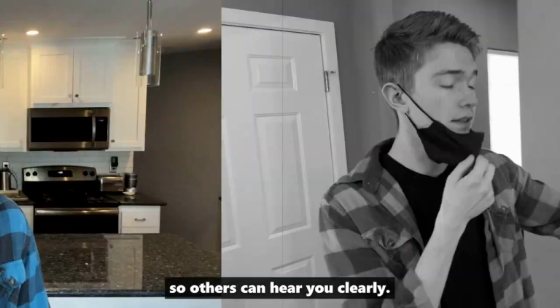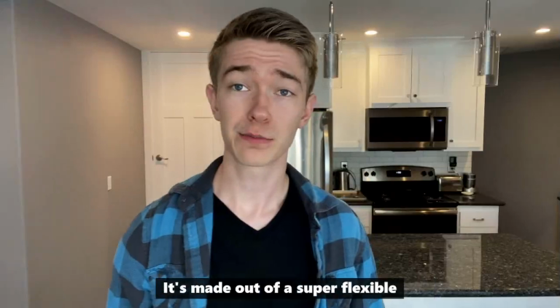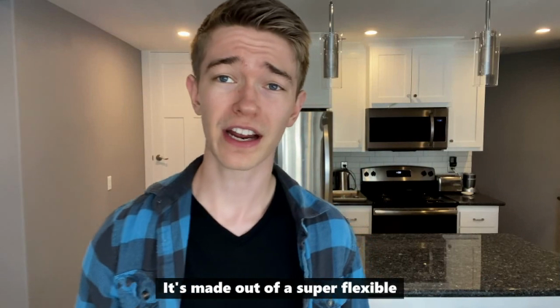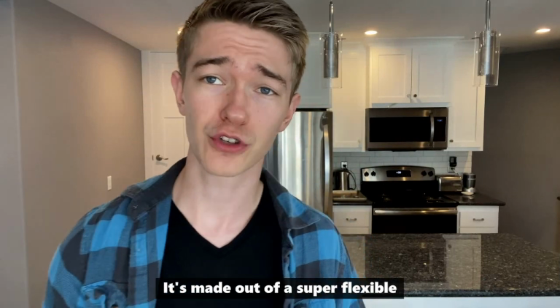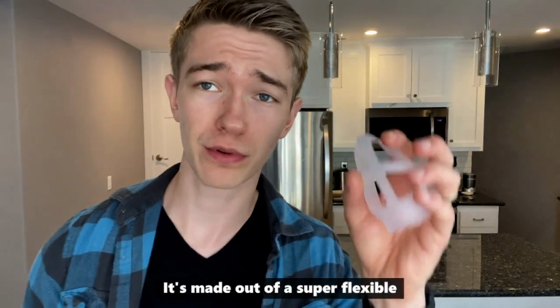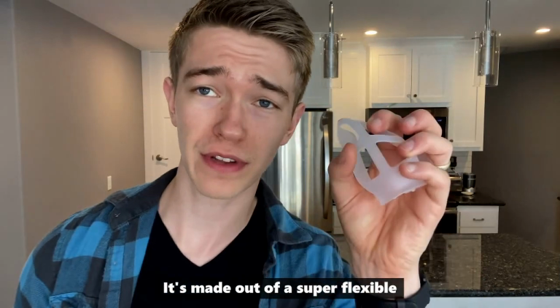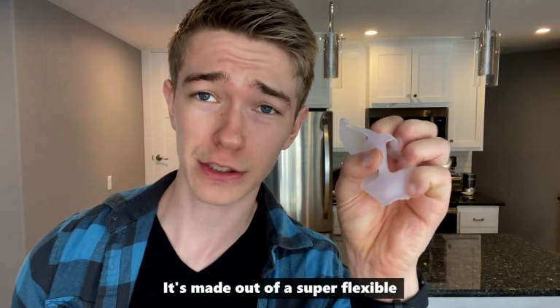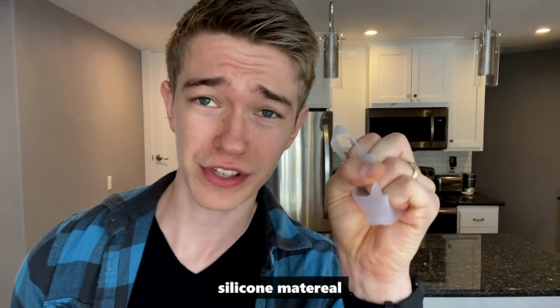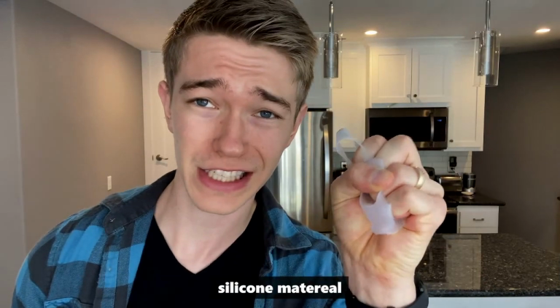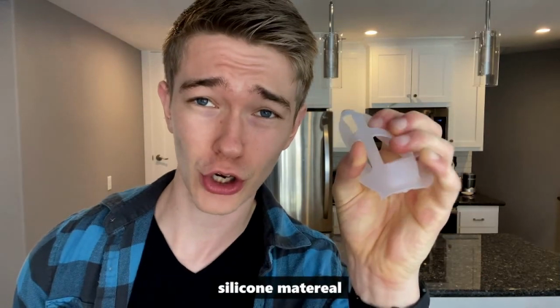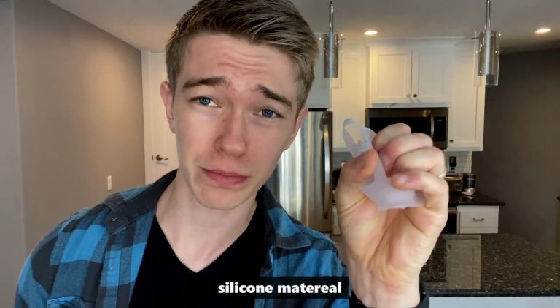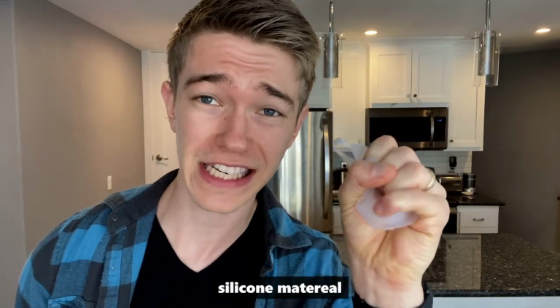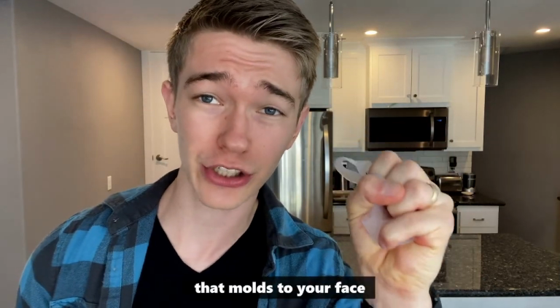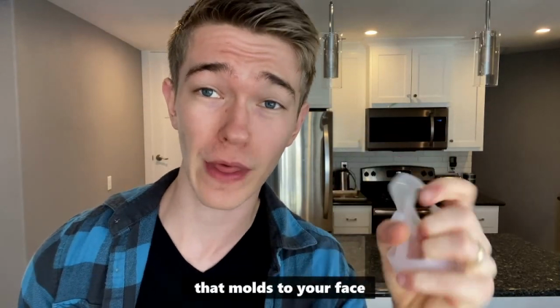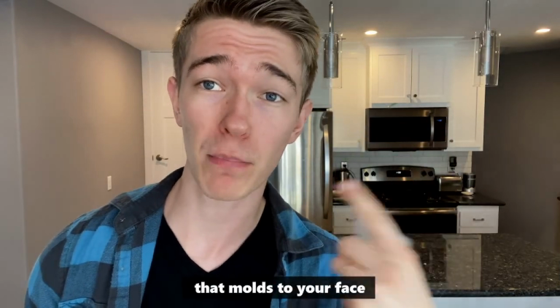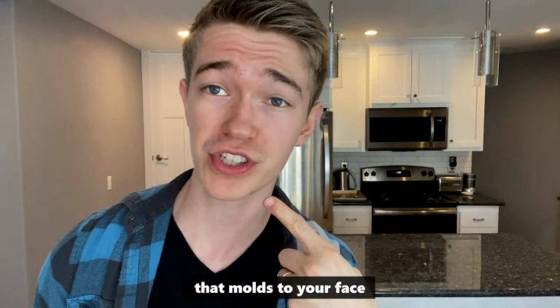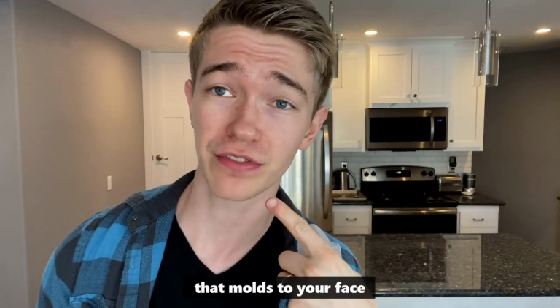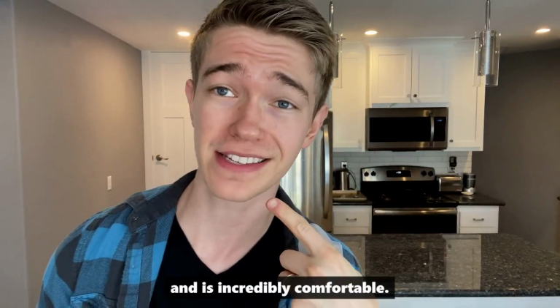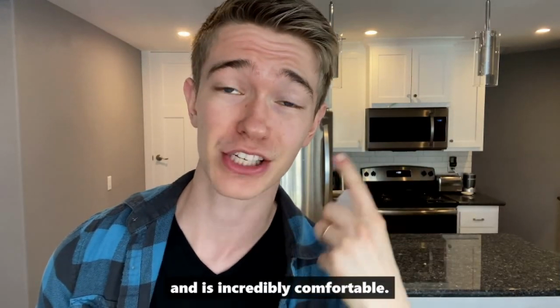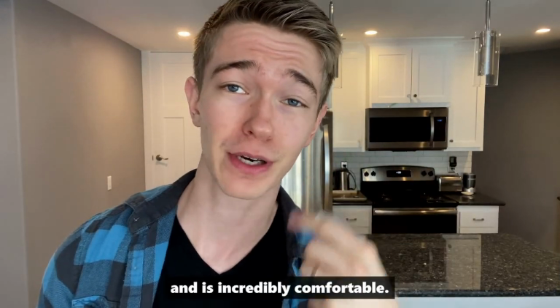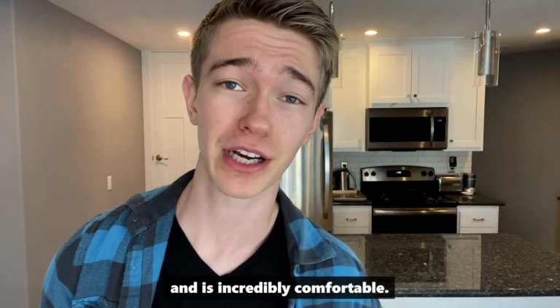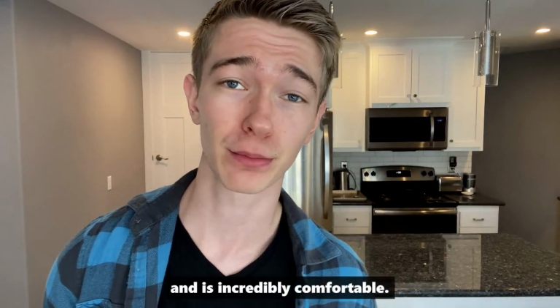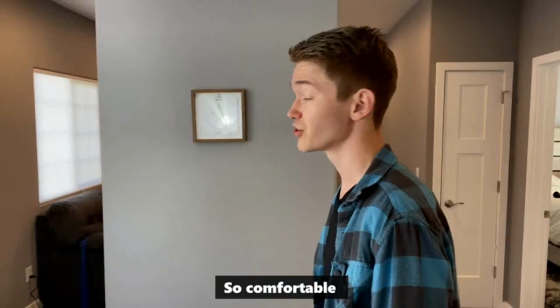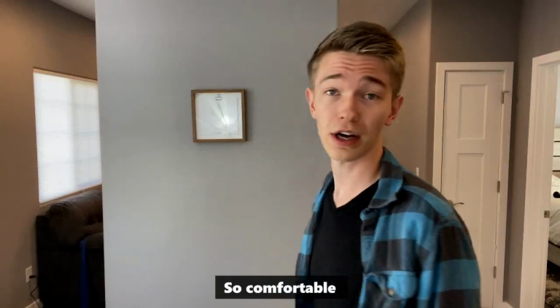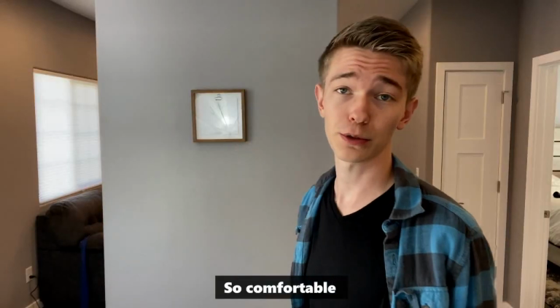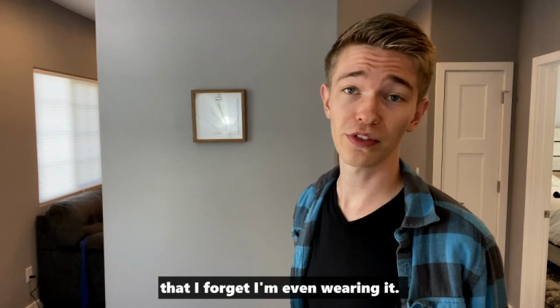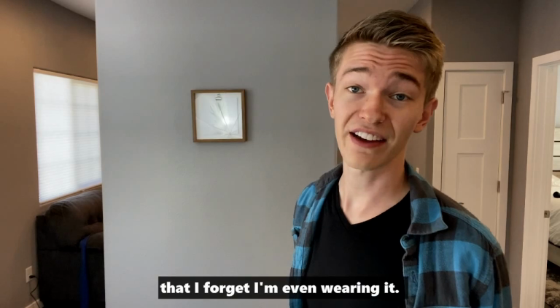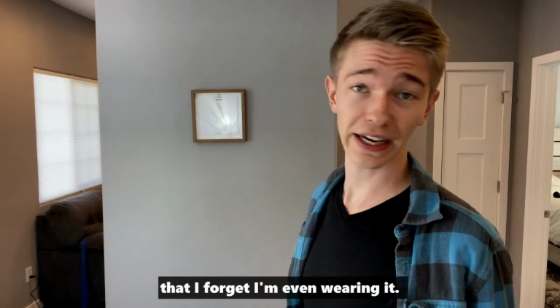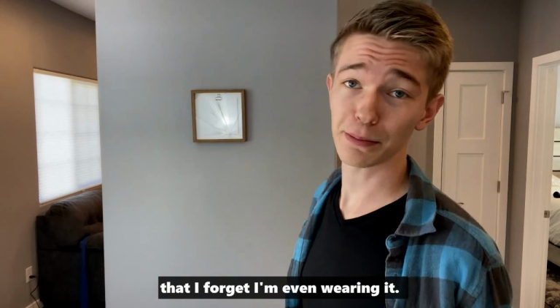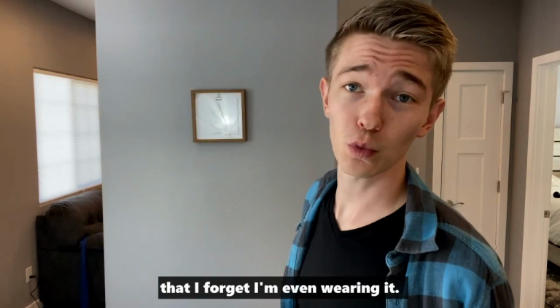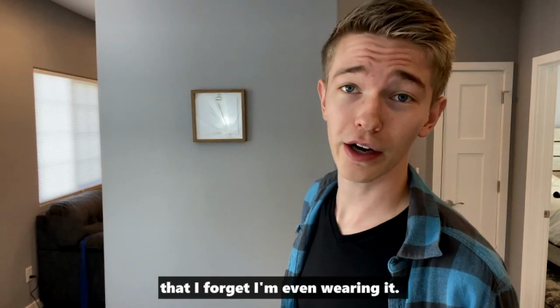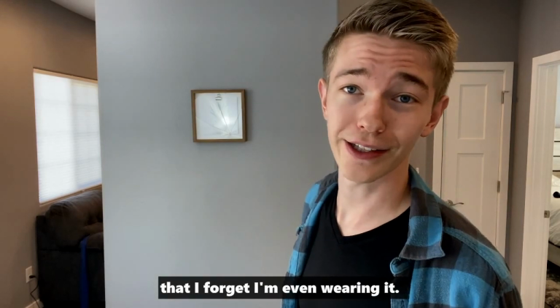It's made out of a super flexible silicone material that molds to your face and is incredibly comfortable. So comfortable that I forget I'm even wearing it.